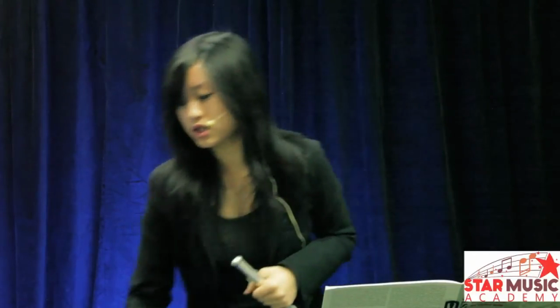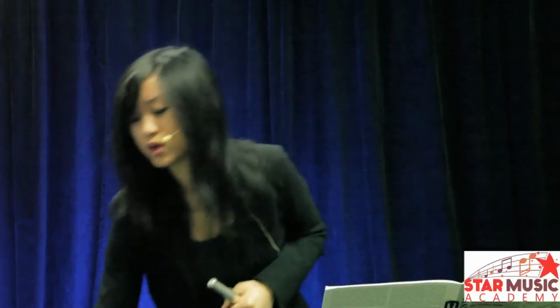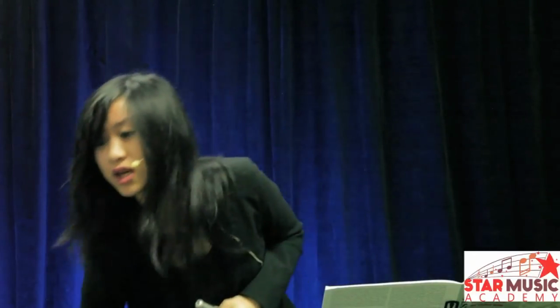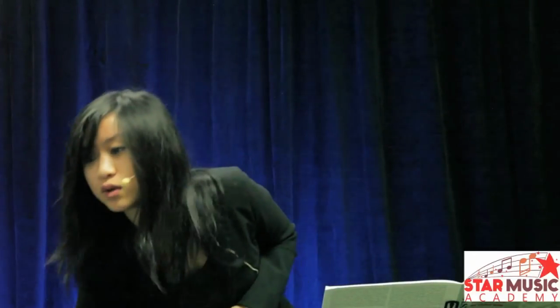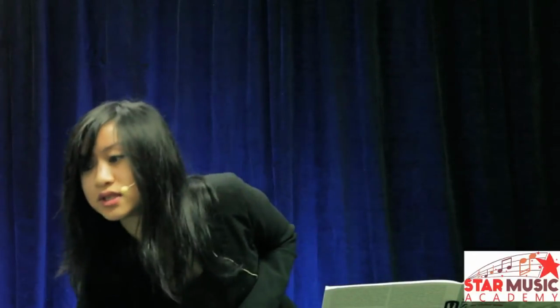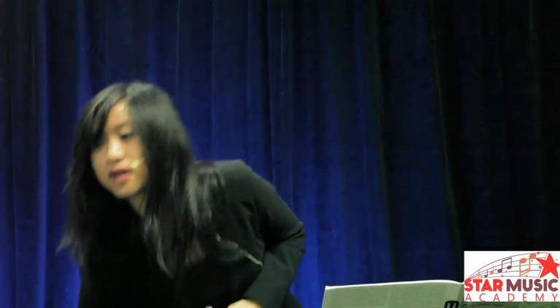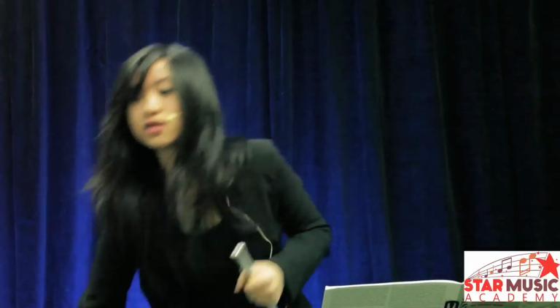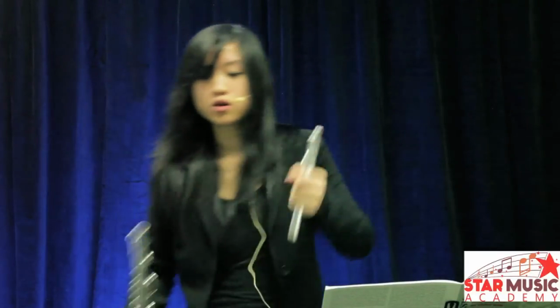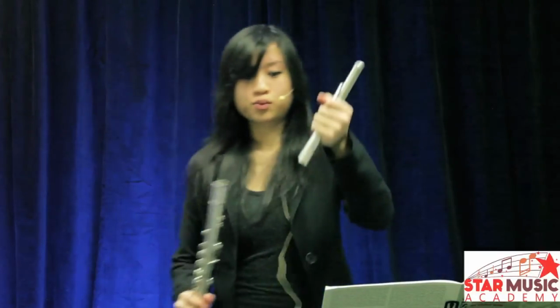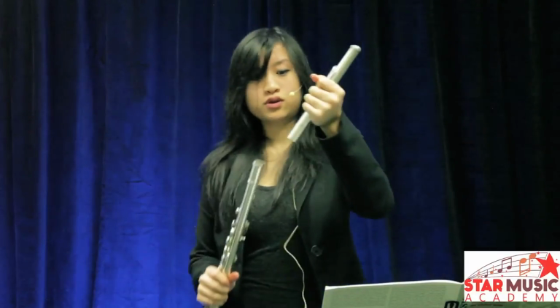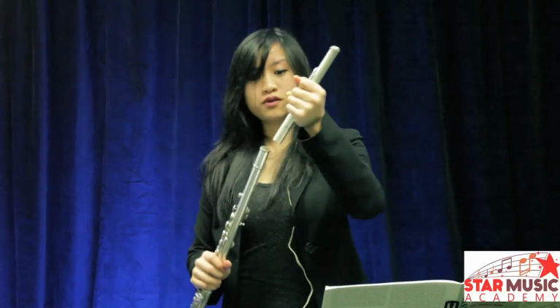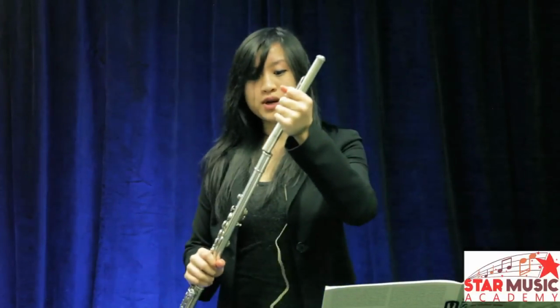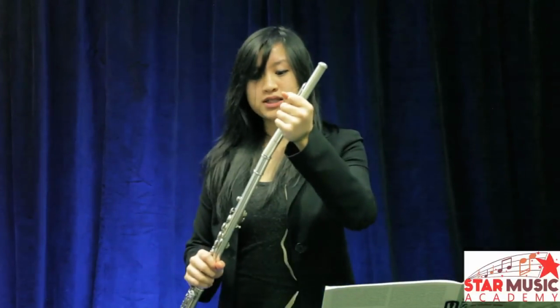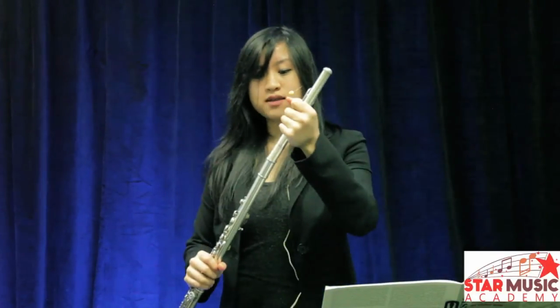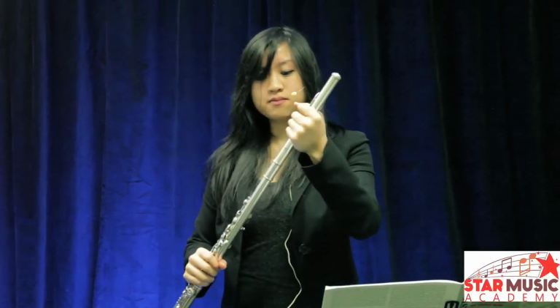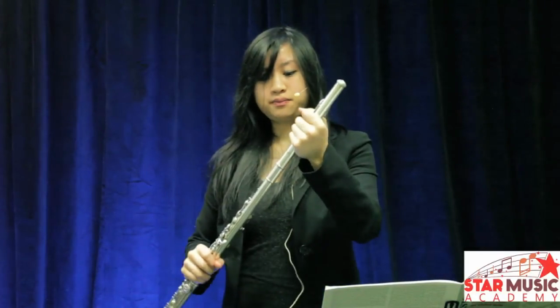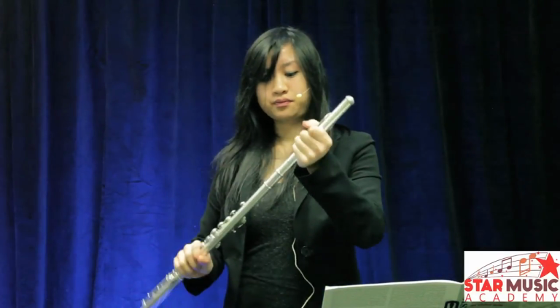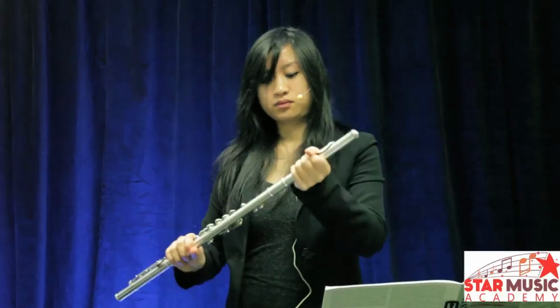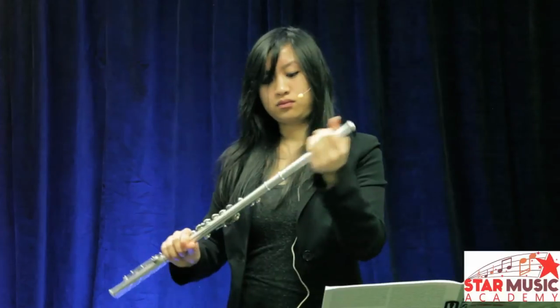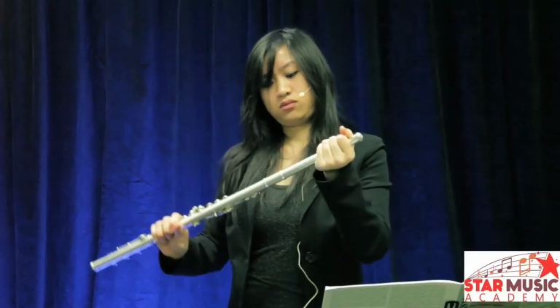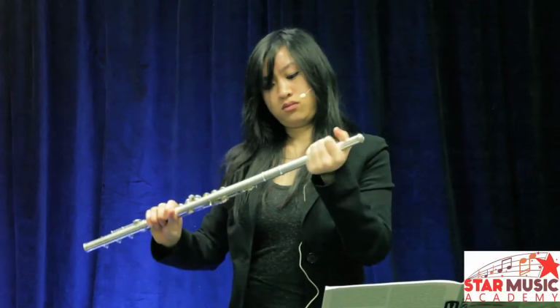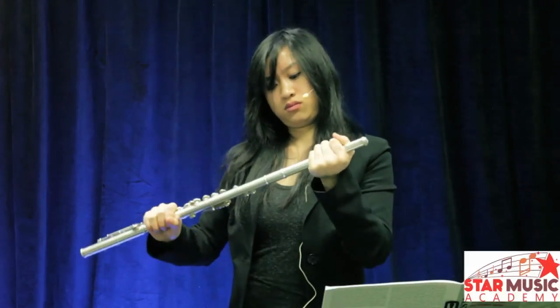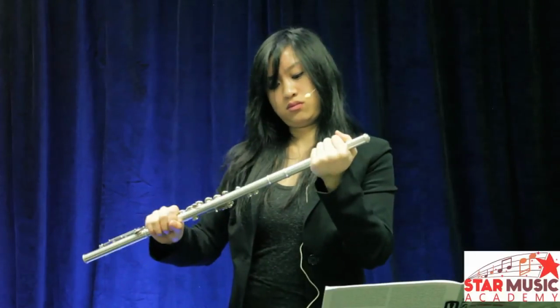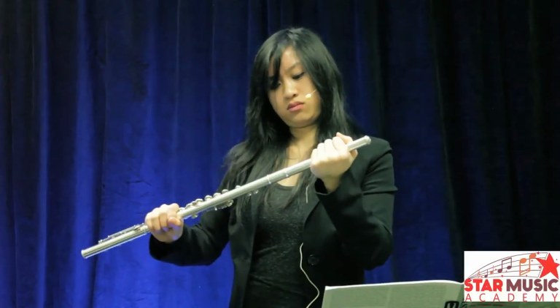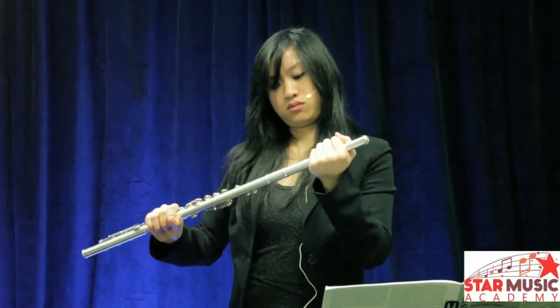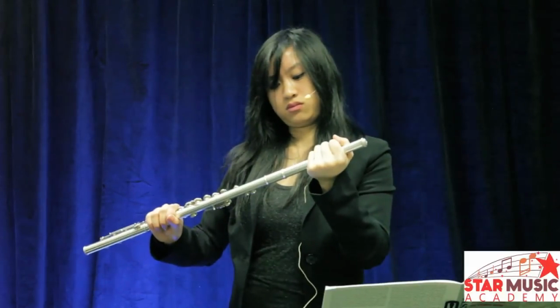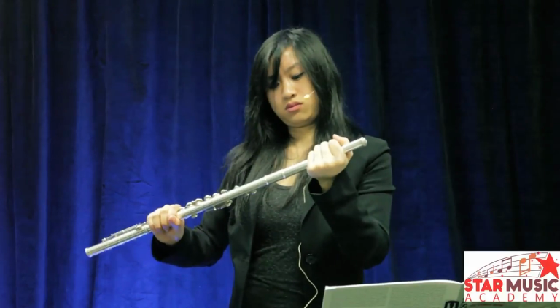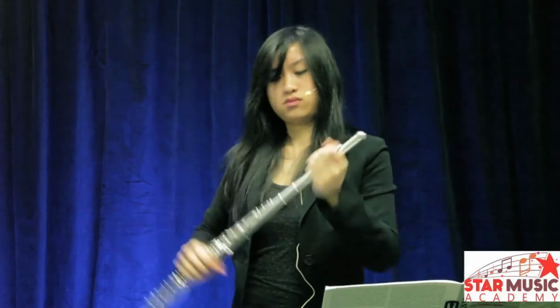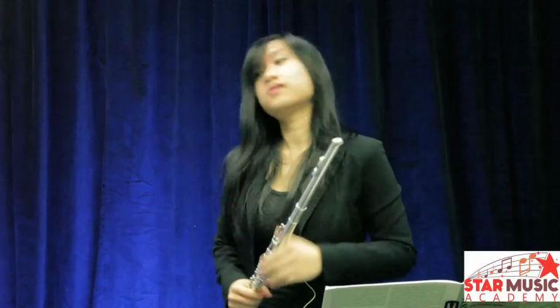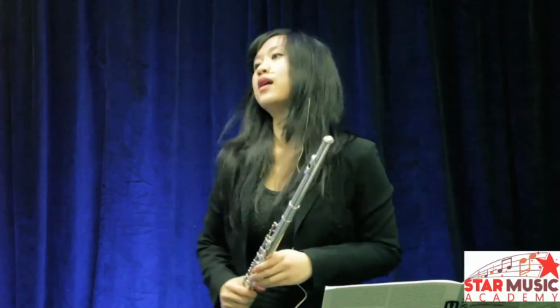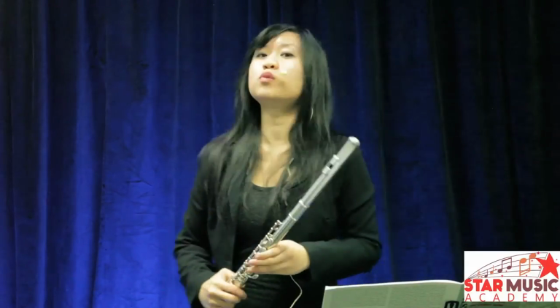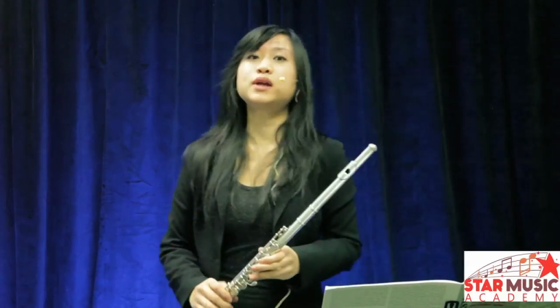So once you have a good sound, we'll put your flute back together and we'll play.